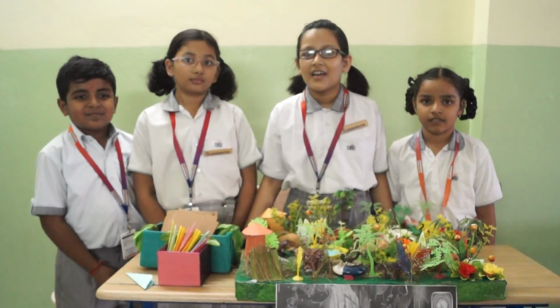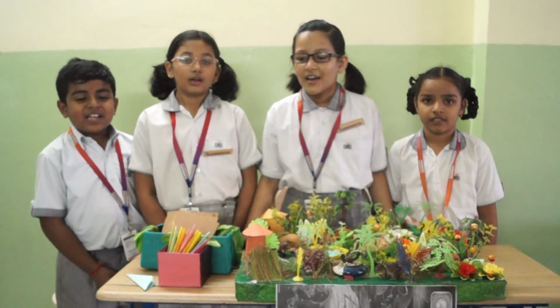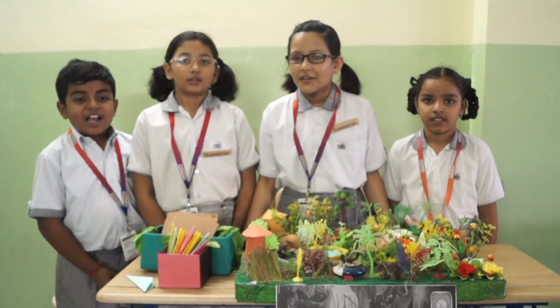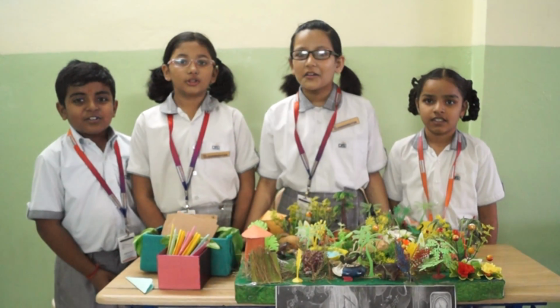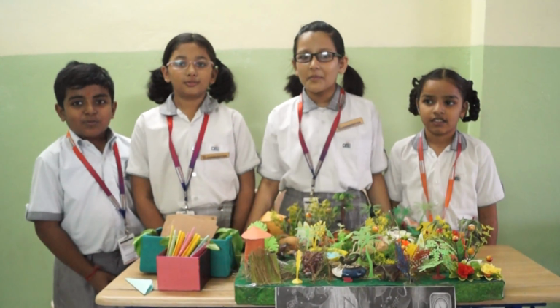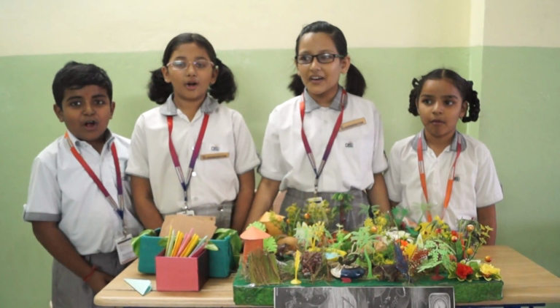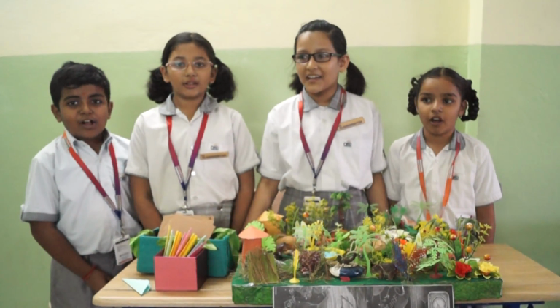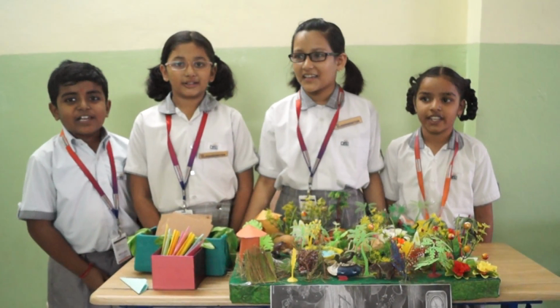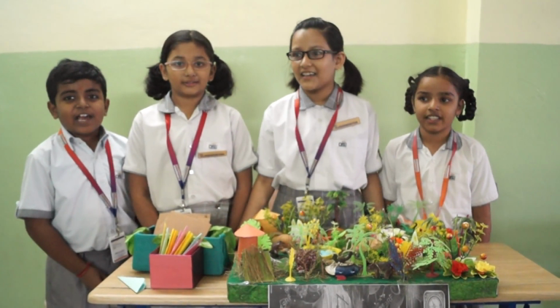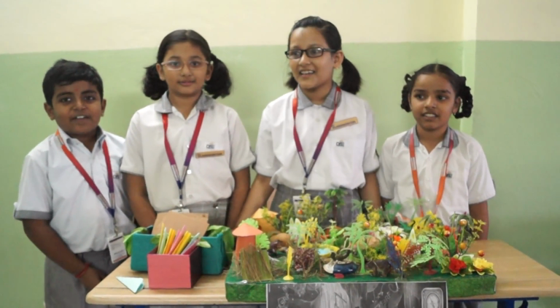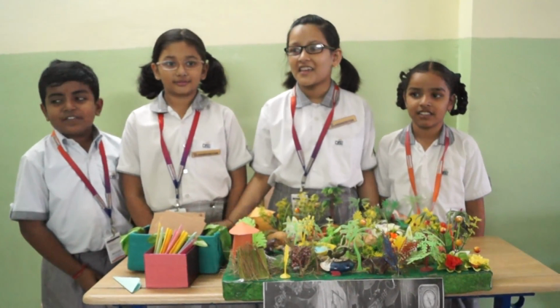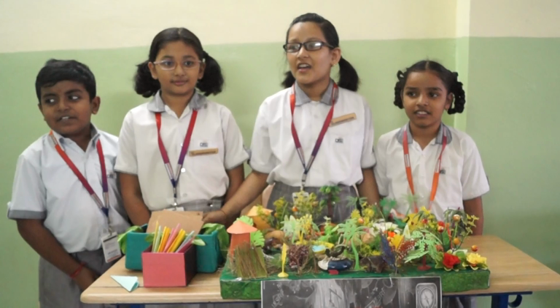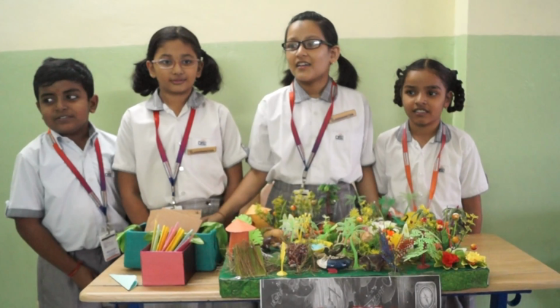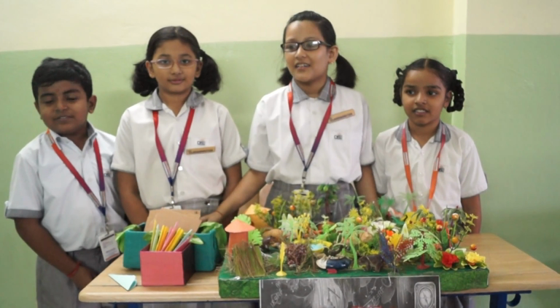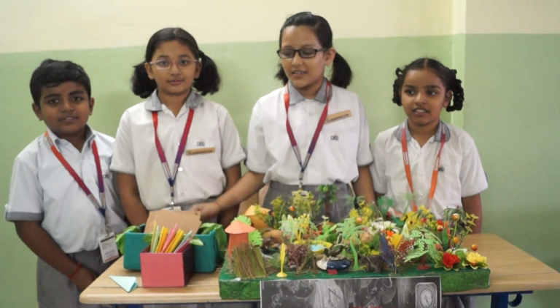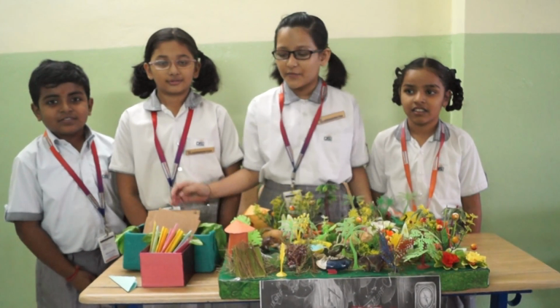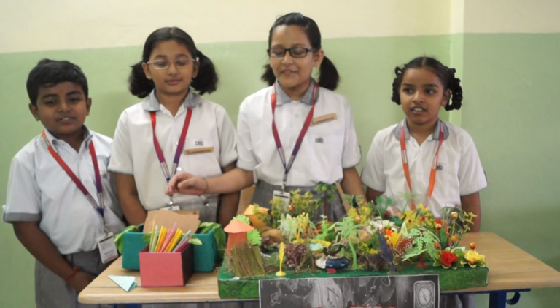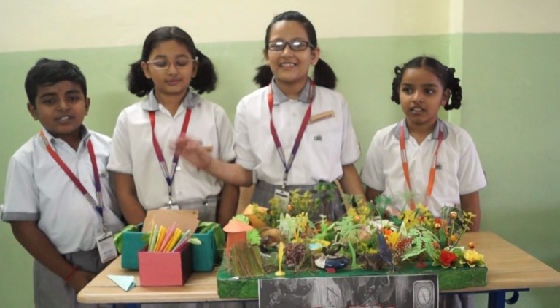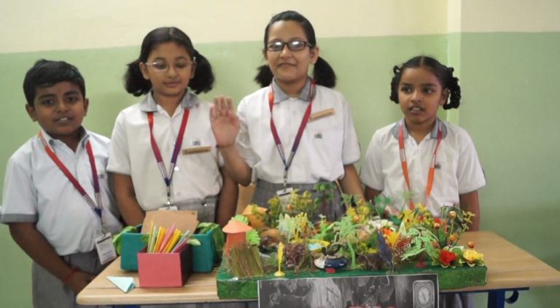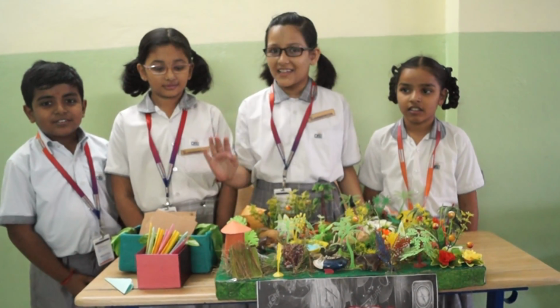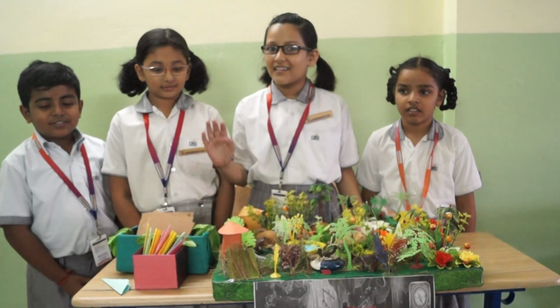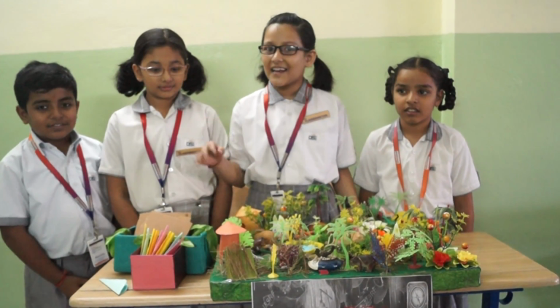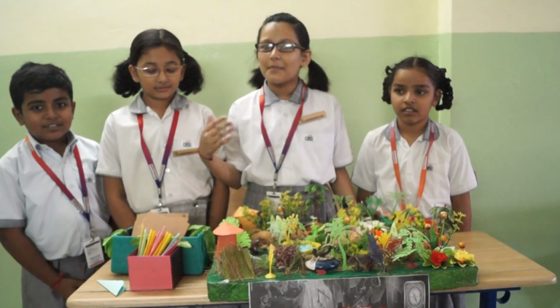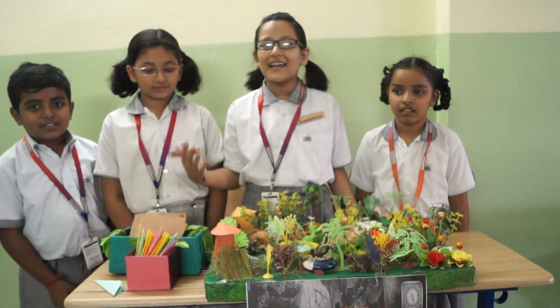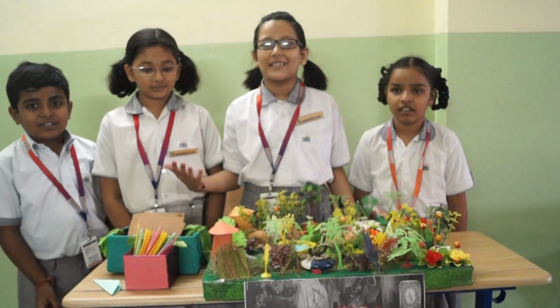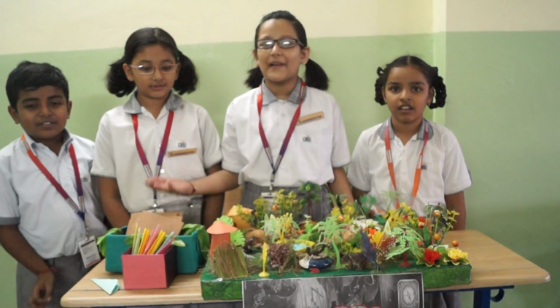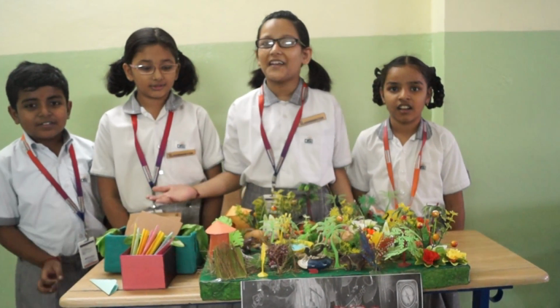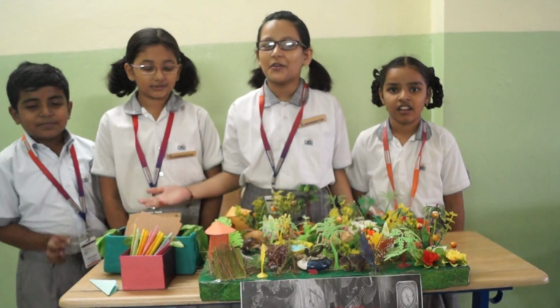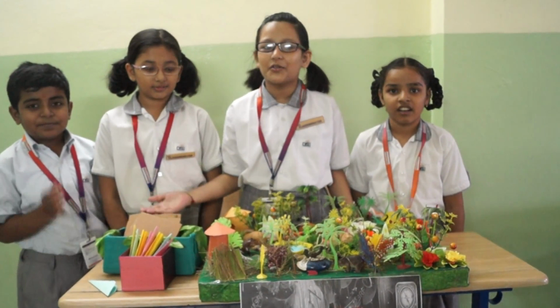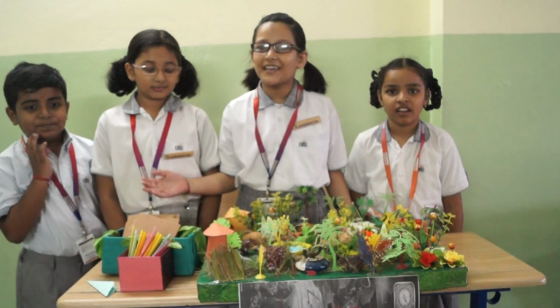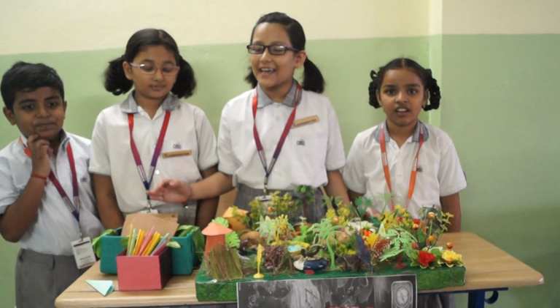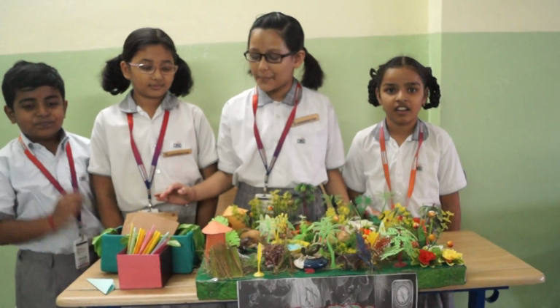Good morning, everyone. Let me explain to you the game.